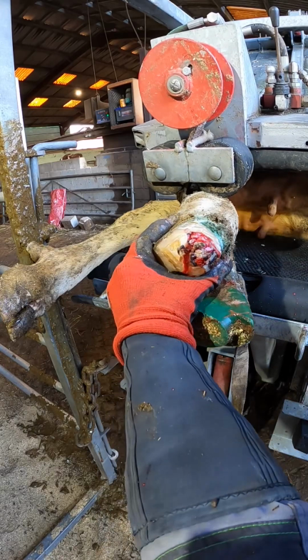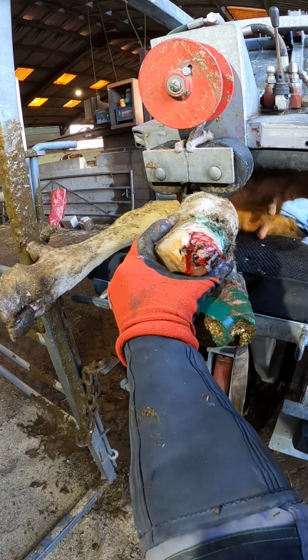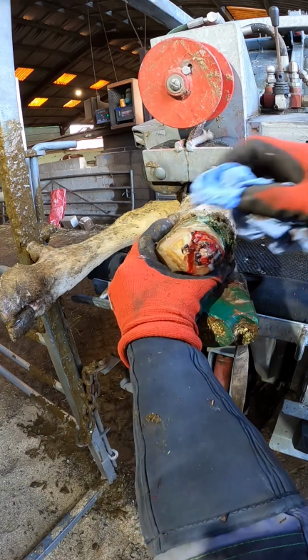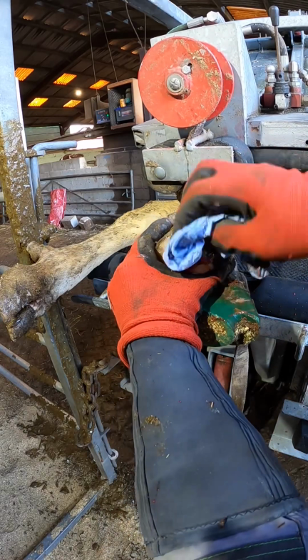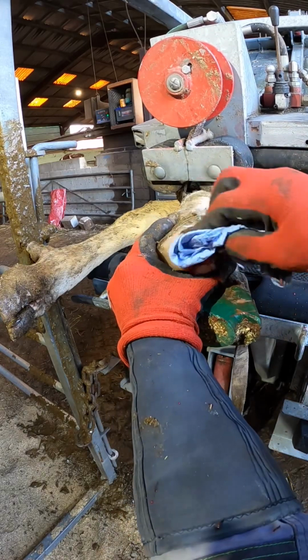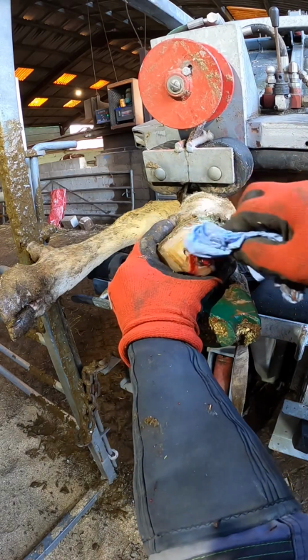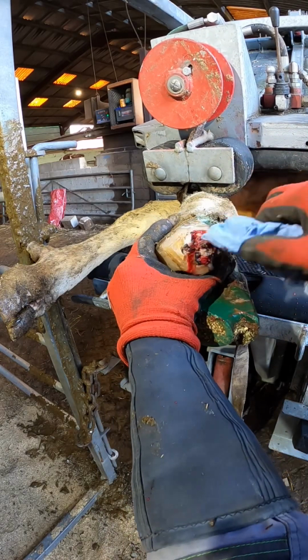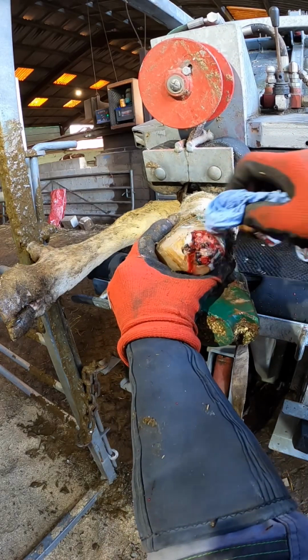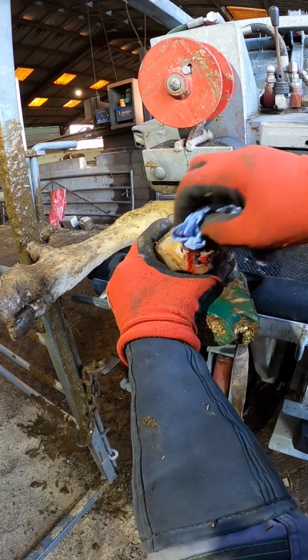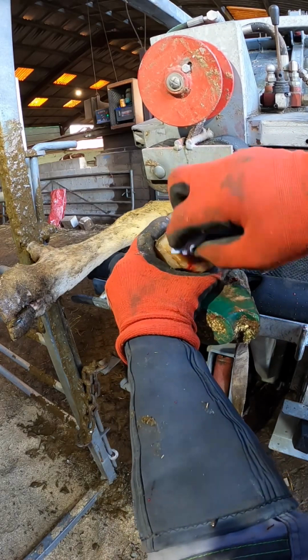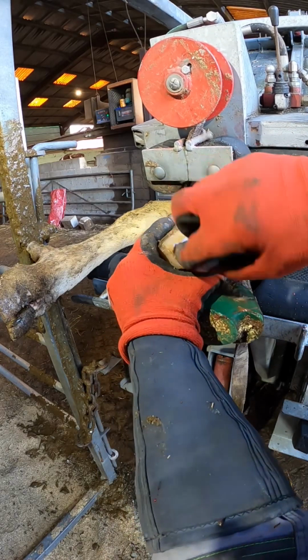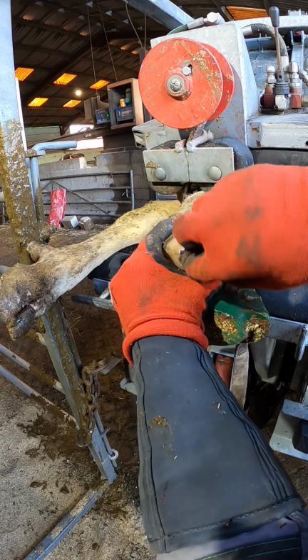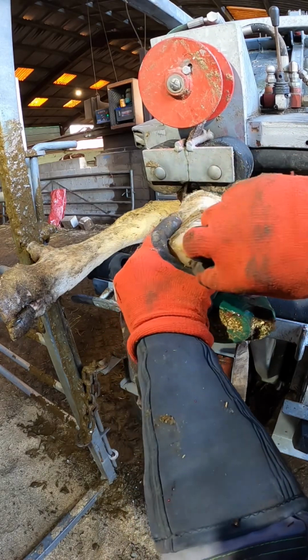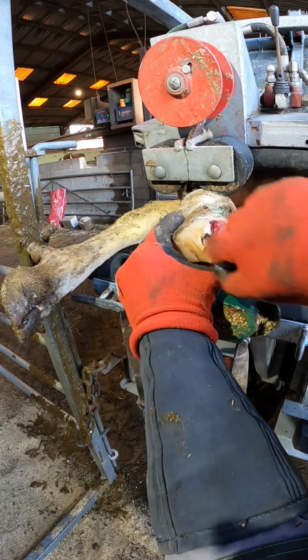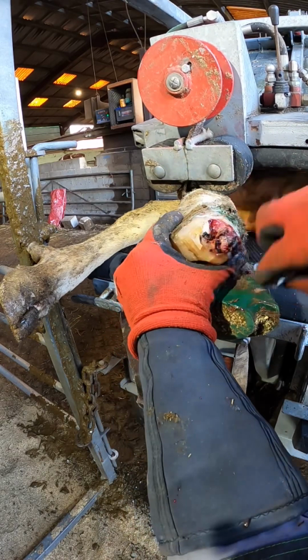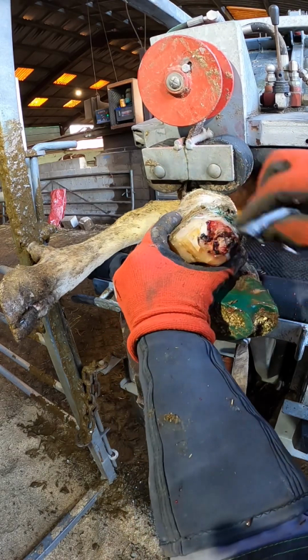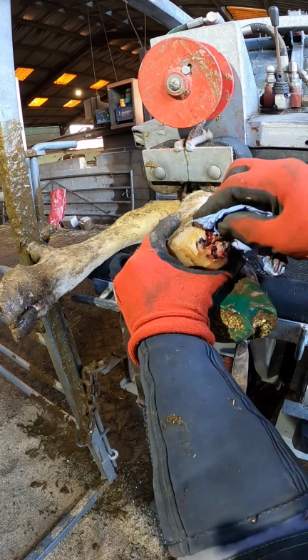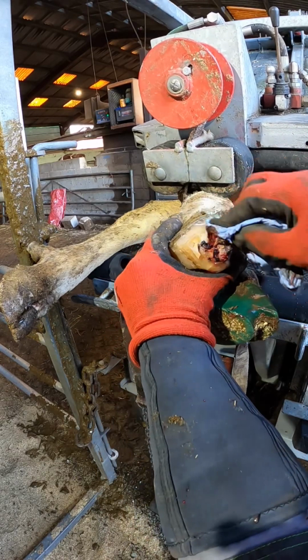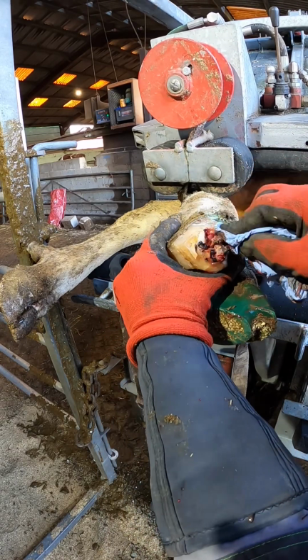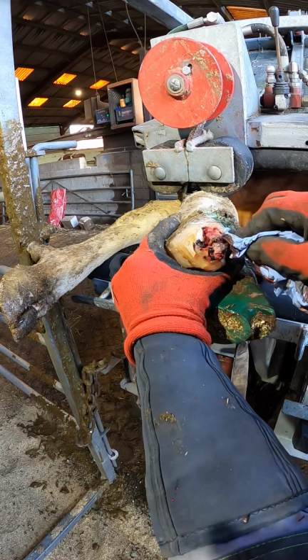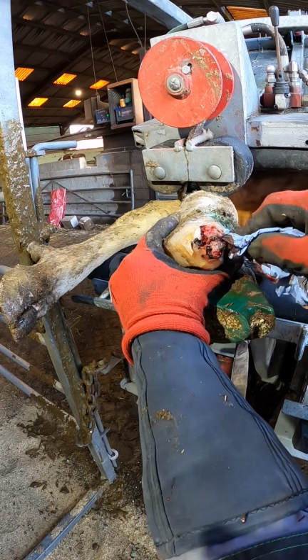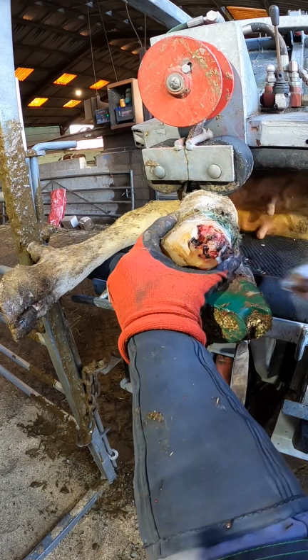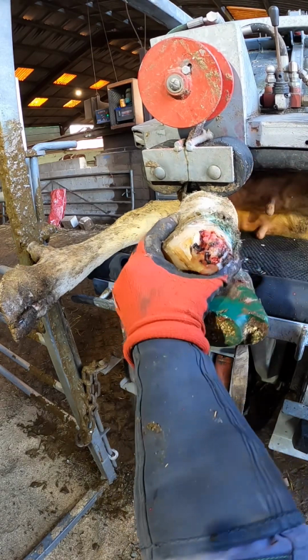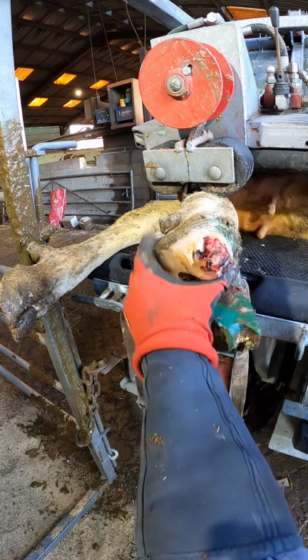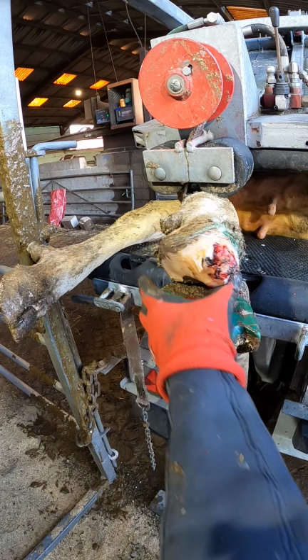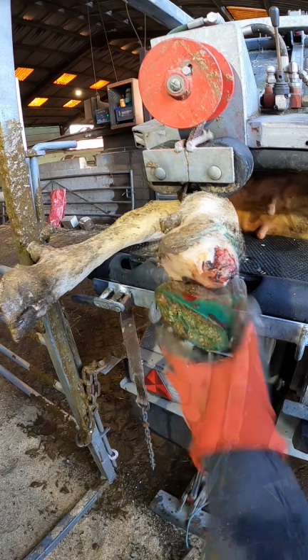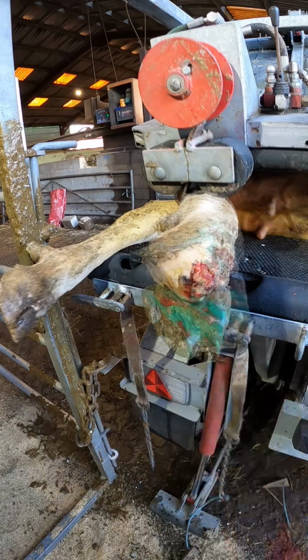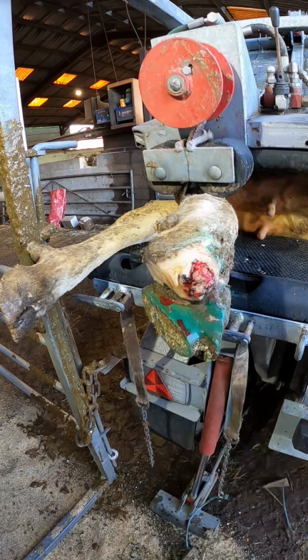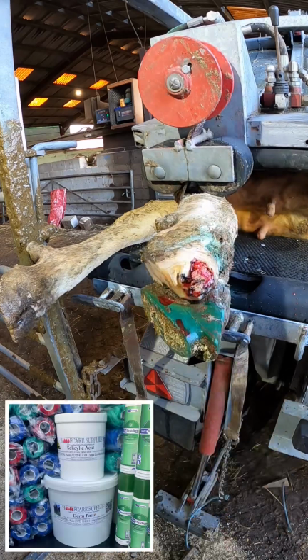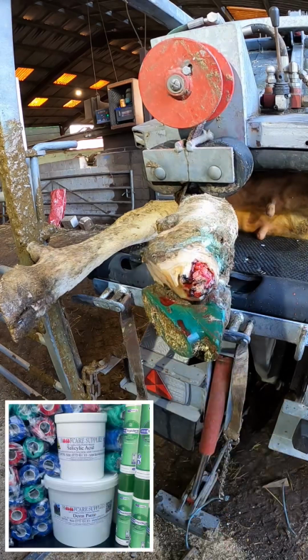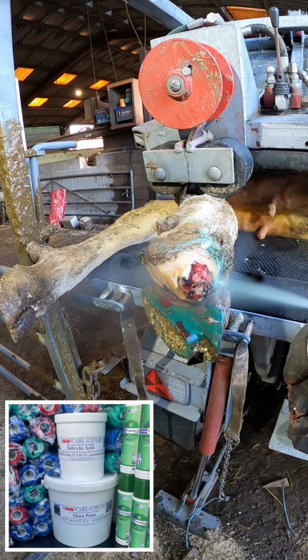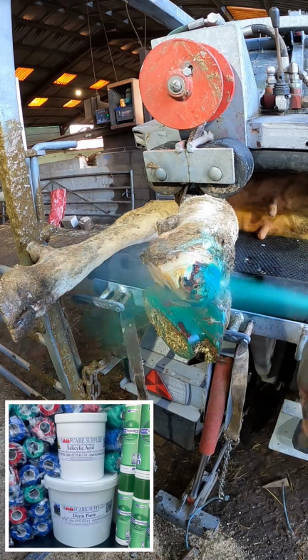There we are, all cleaned off, all dry, not bleeding to death. I'm happy with that.